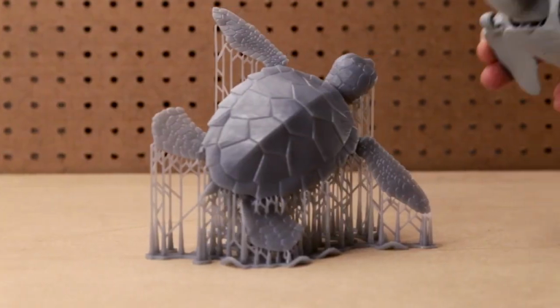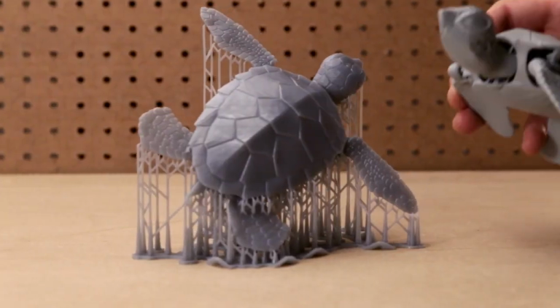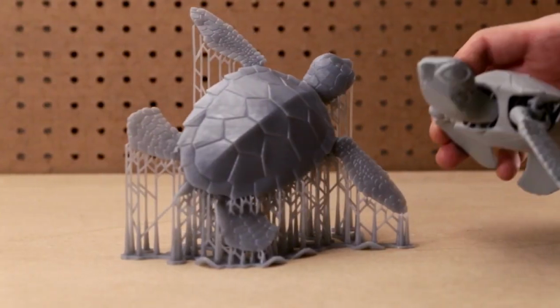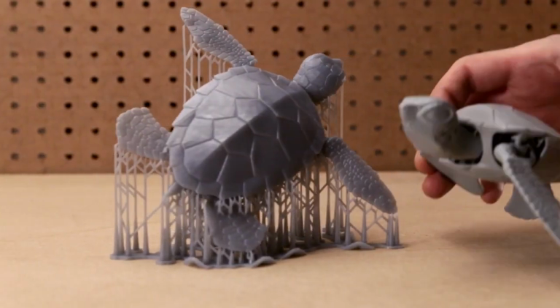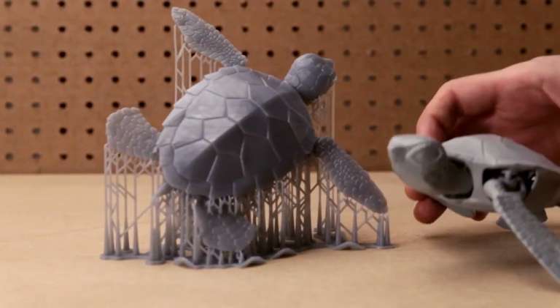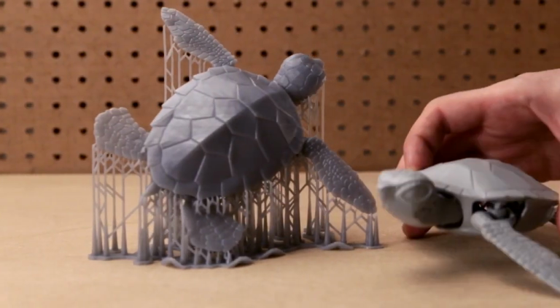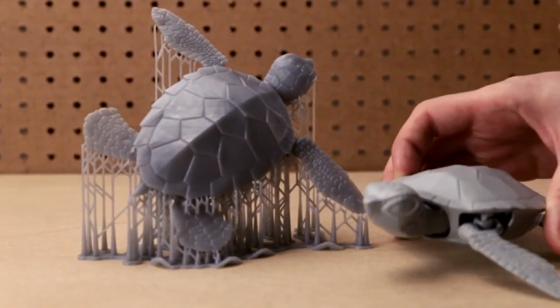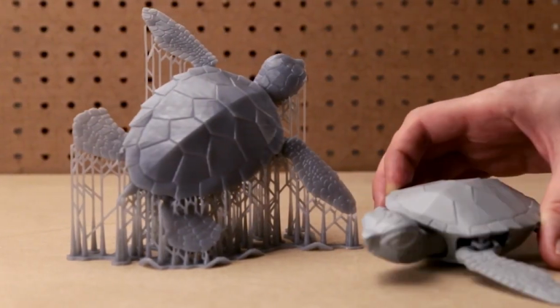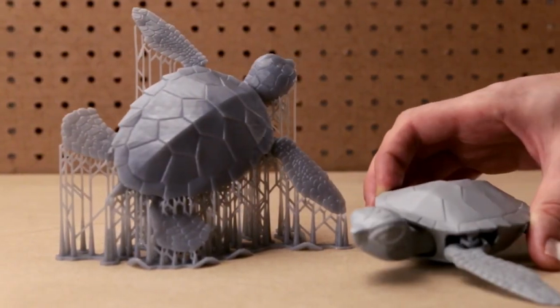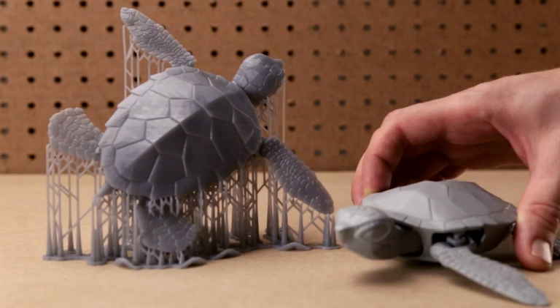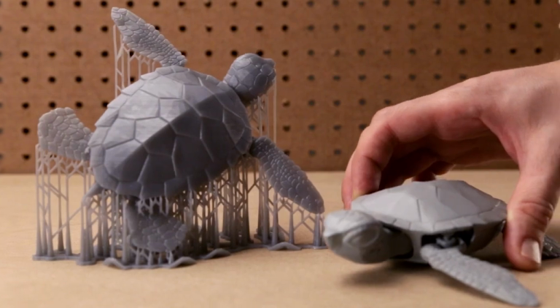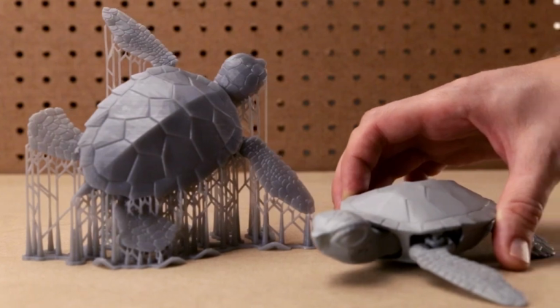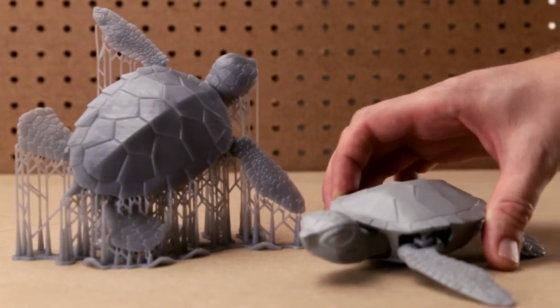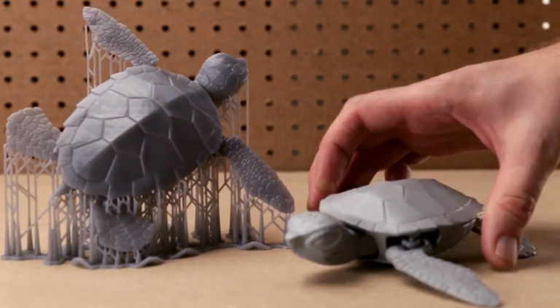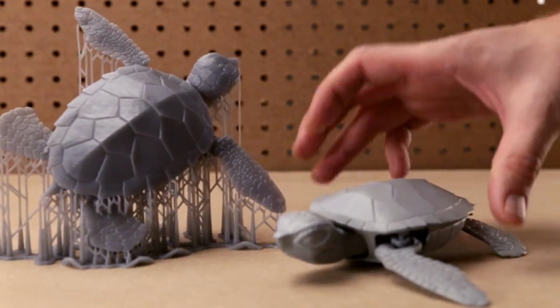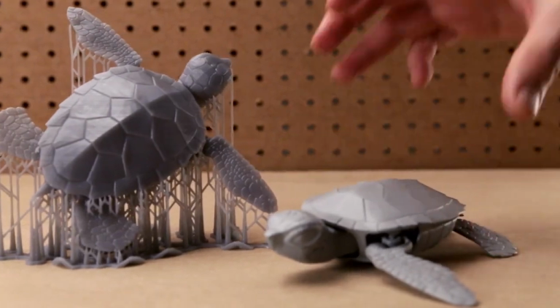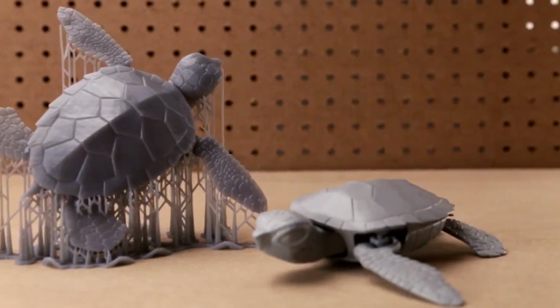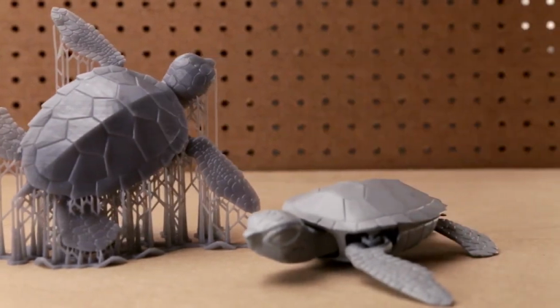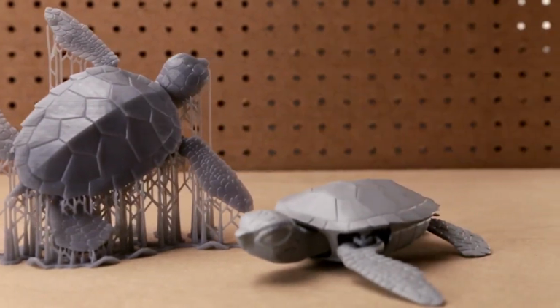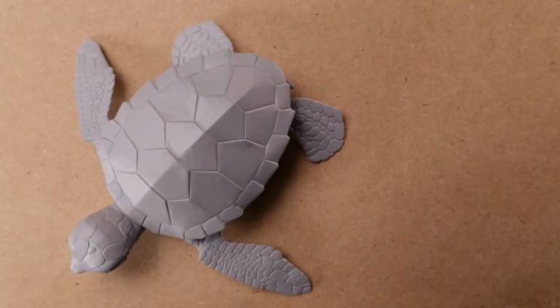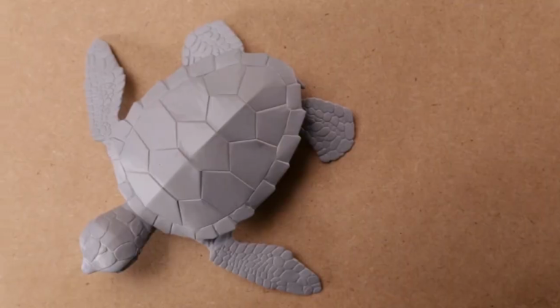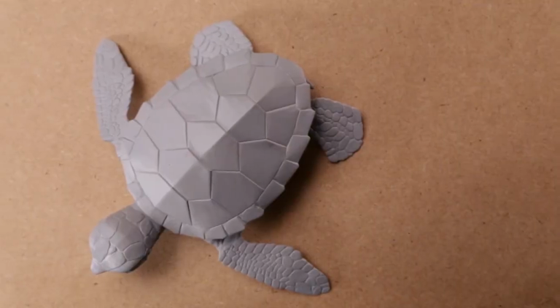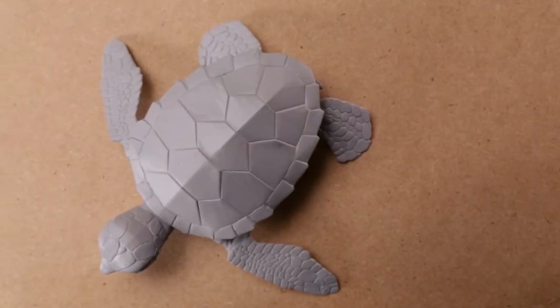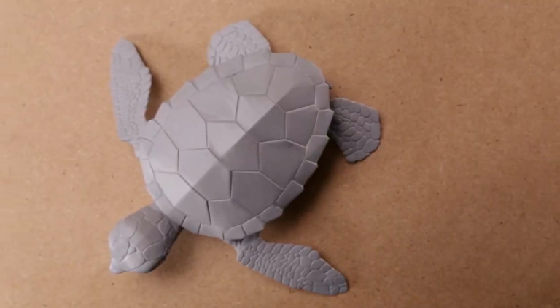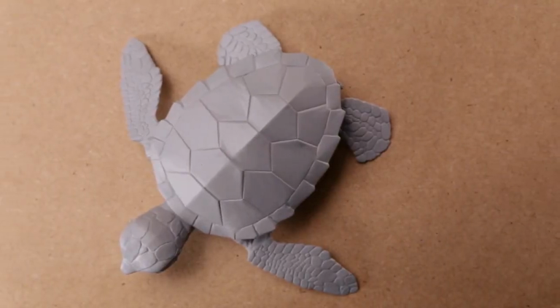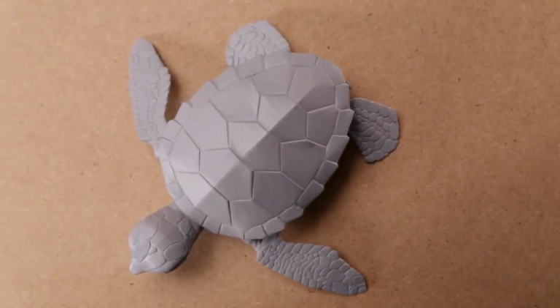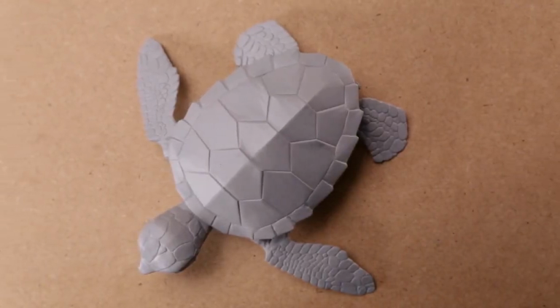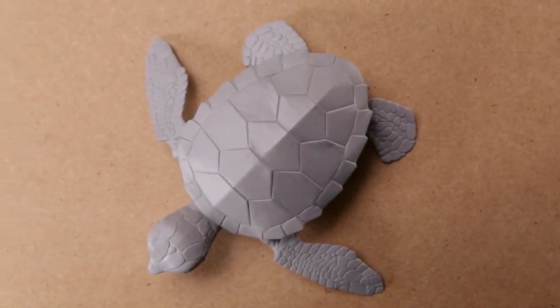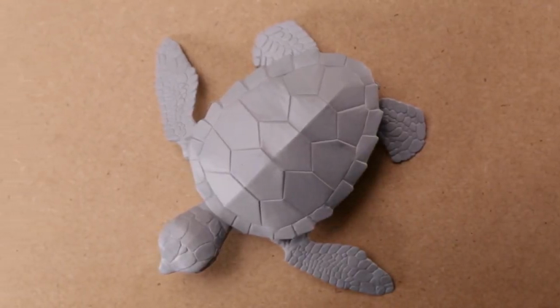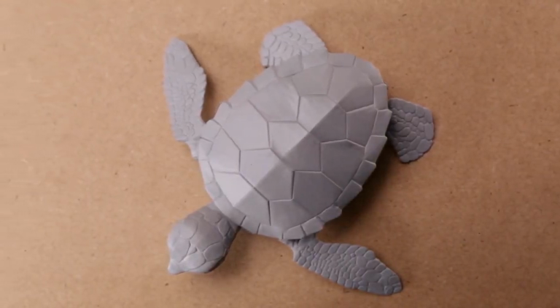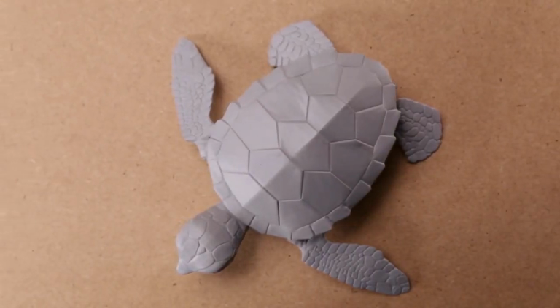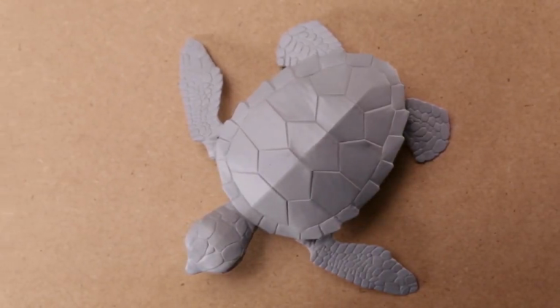Painting can breathe life and color into your 3D prints. A flawless paint job starts with priming.